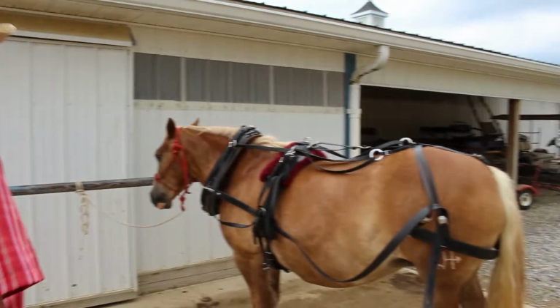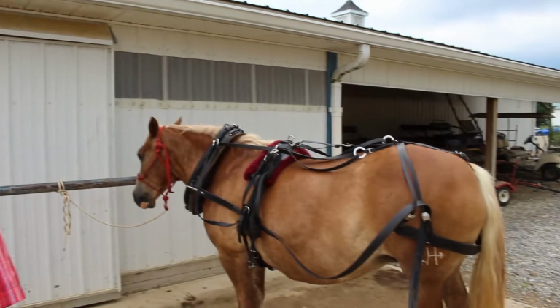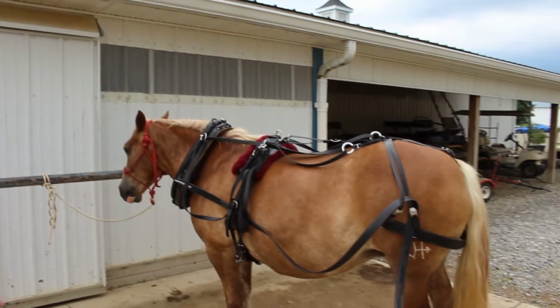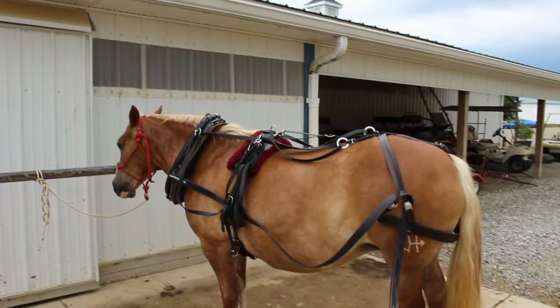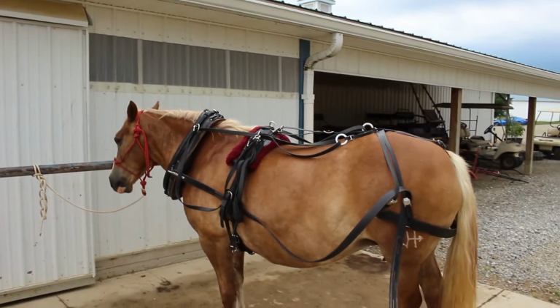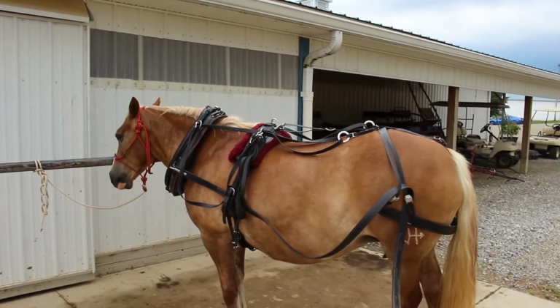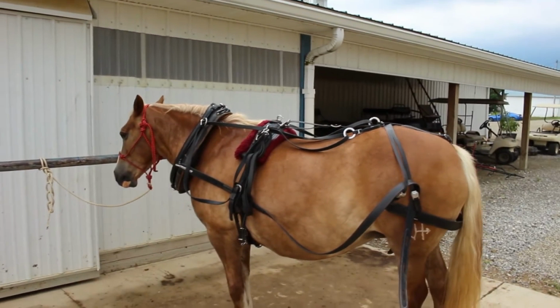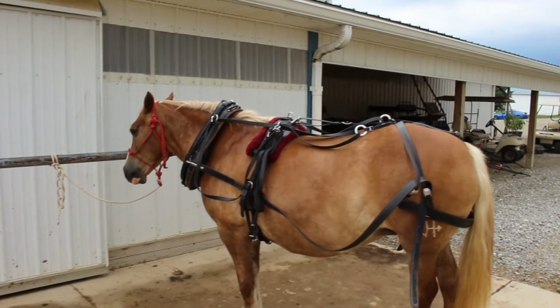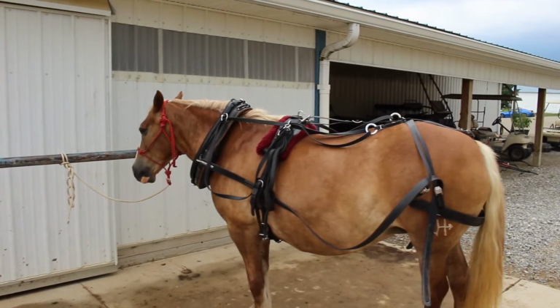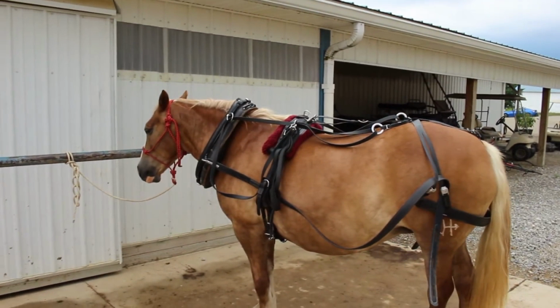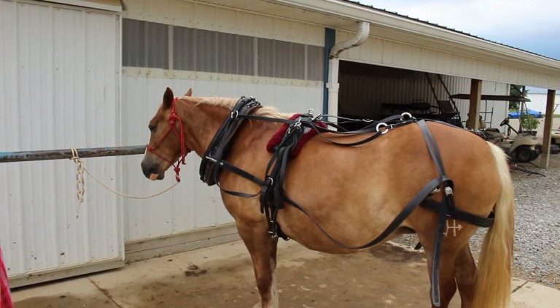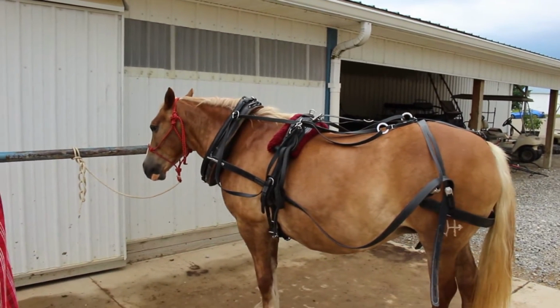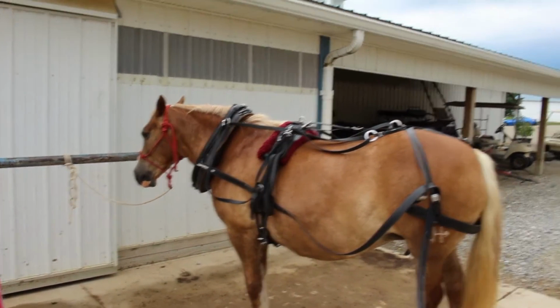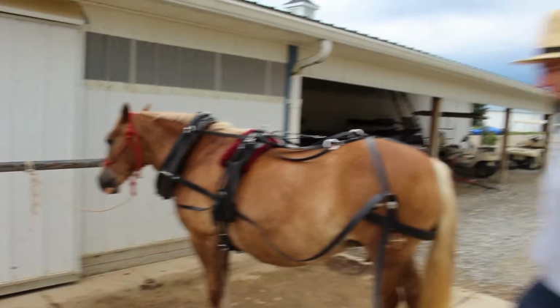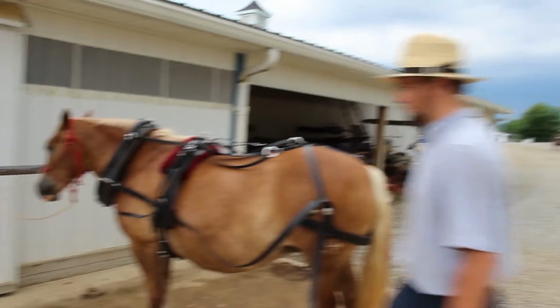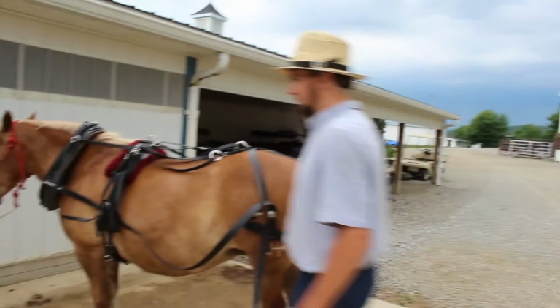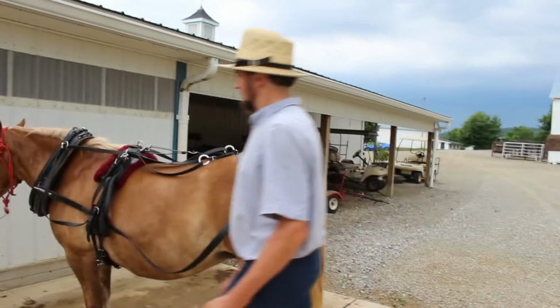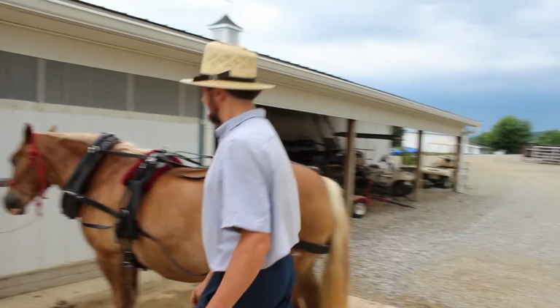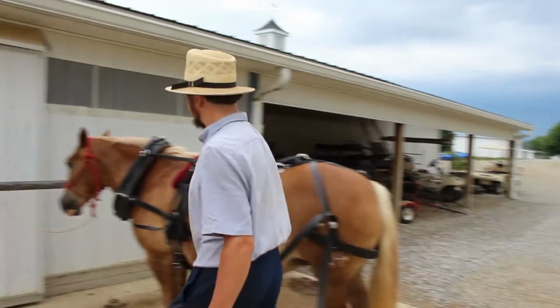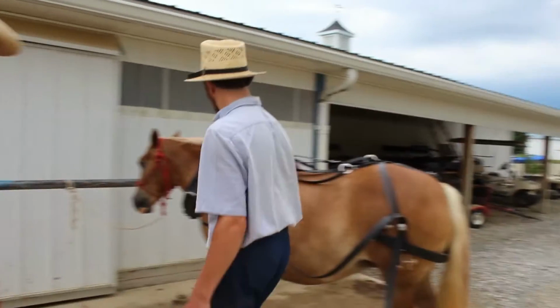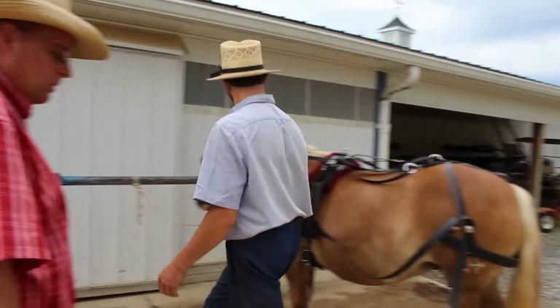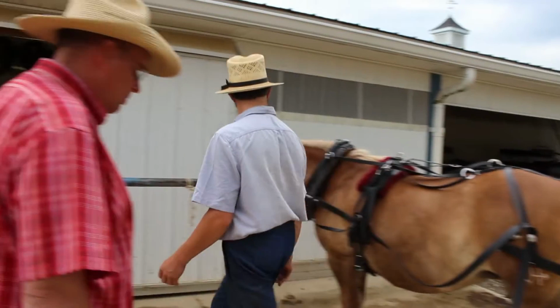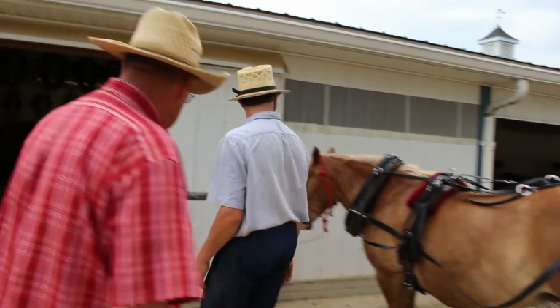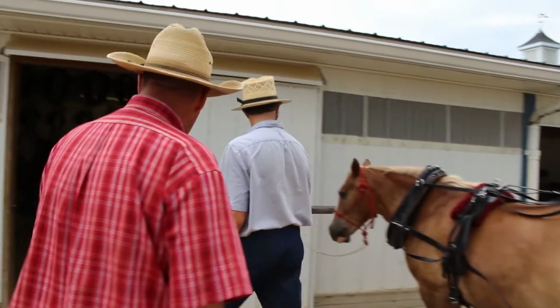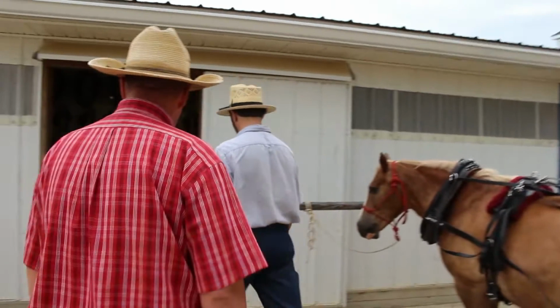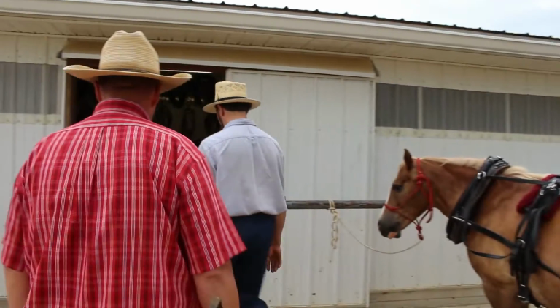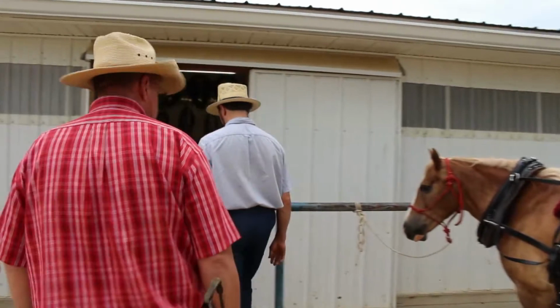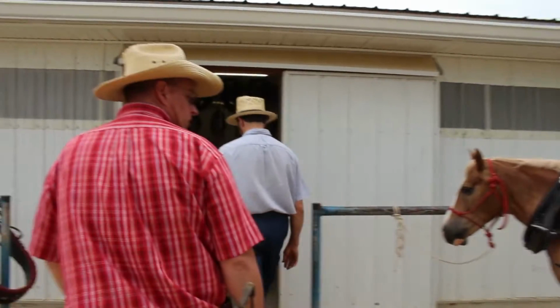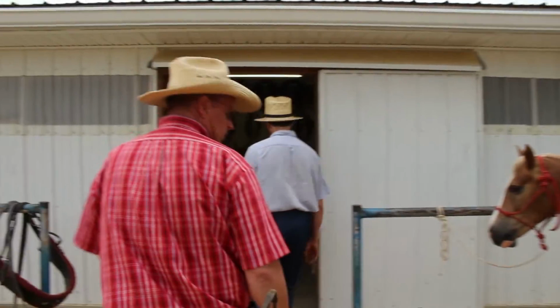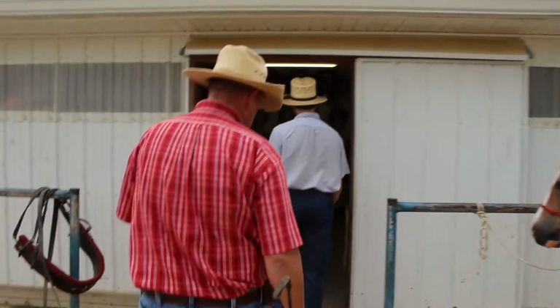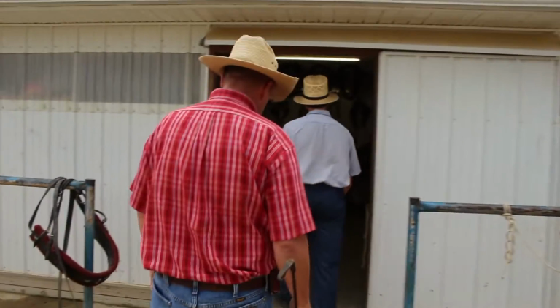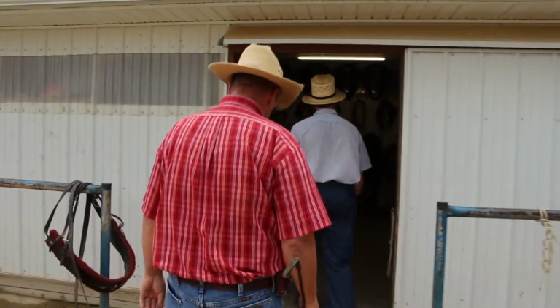Okay, so now we're going to put a bridle on. While he's doing that, come in here and let me show you the harness room.